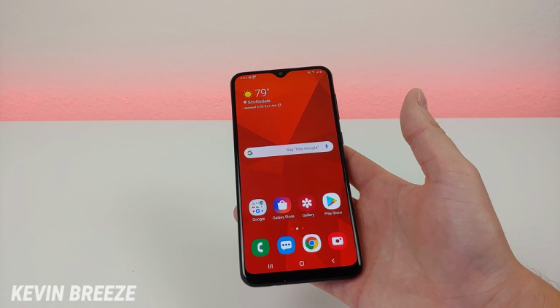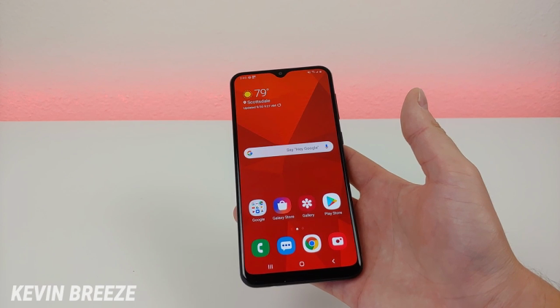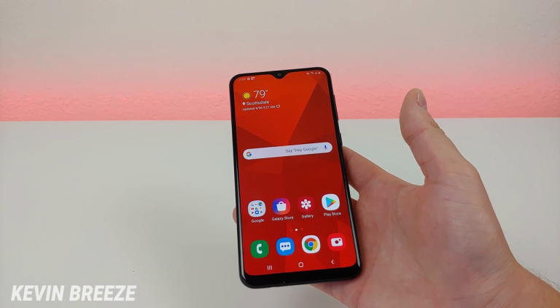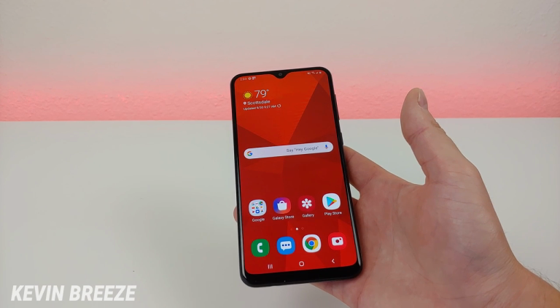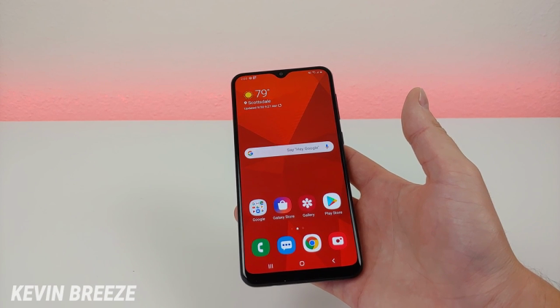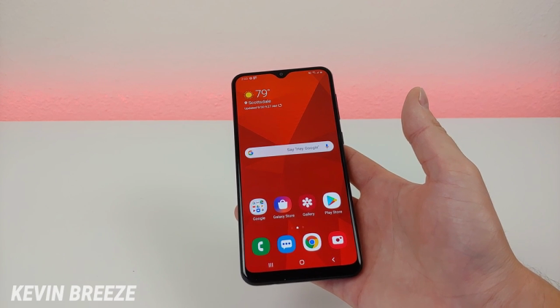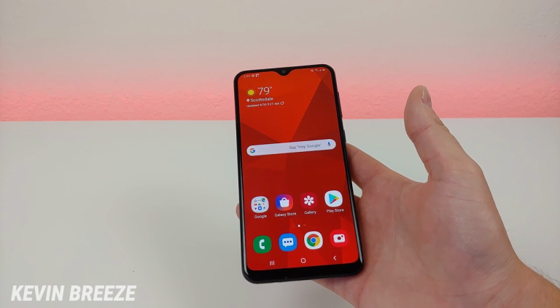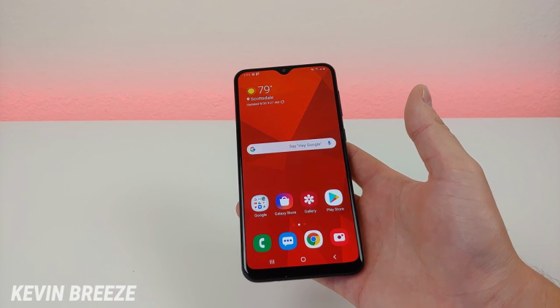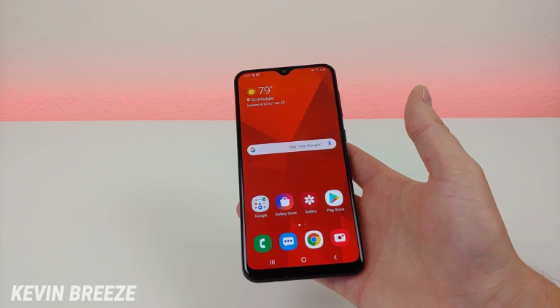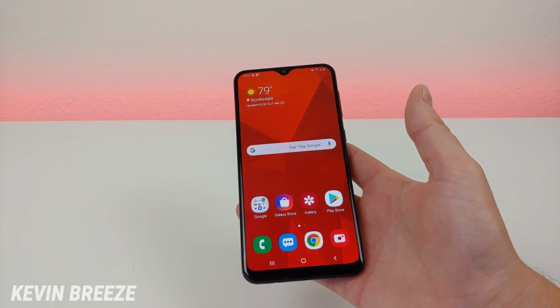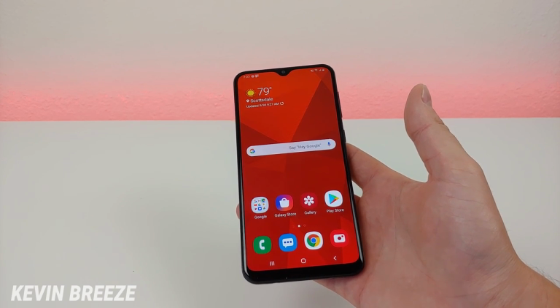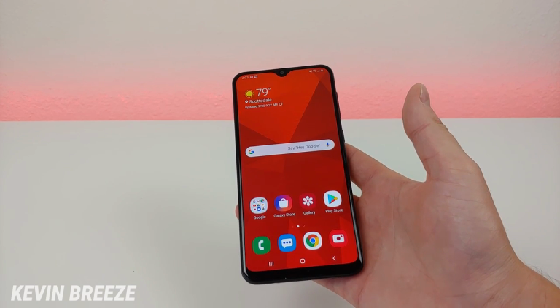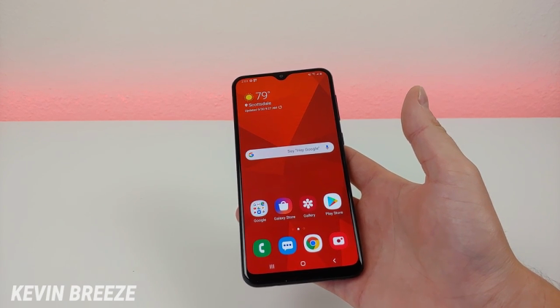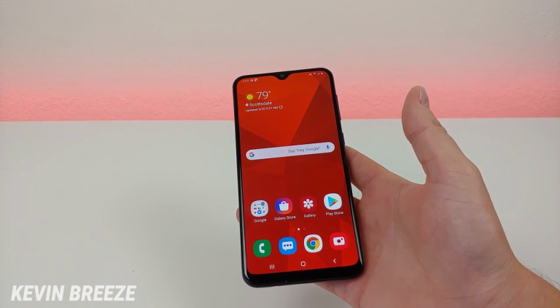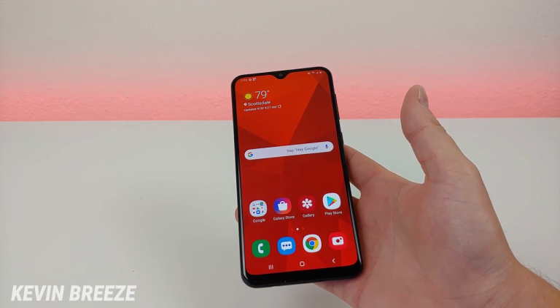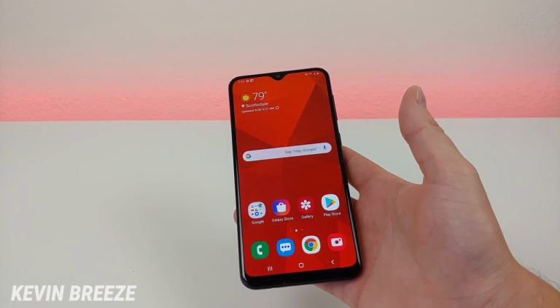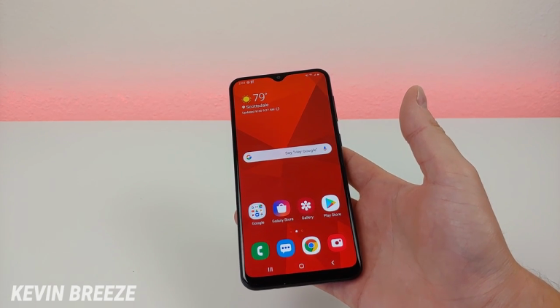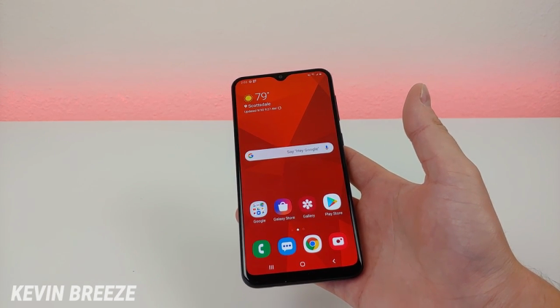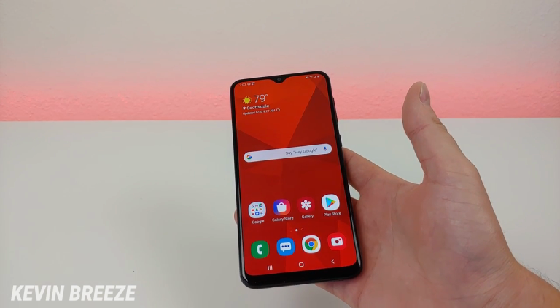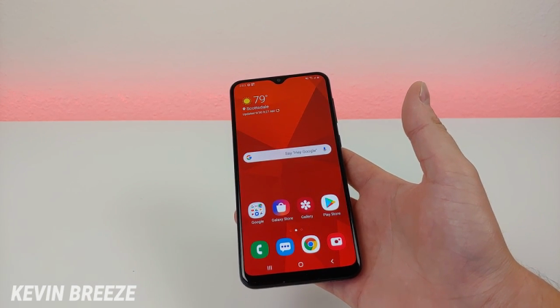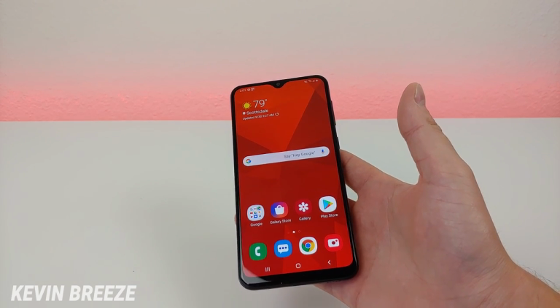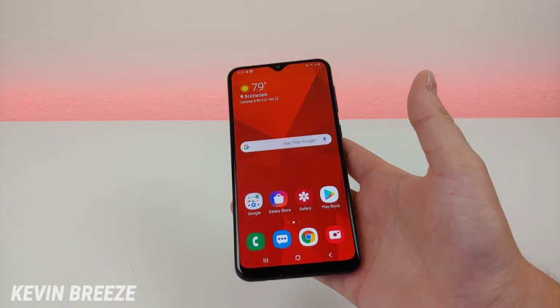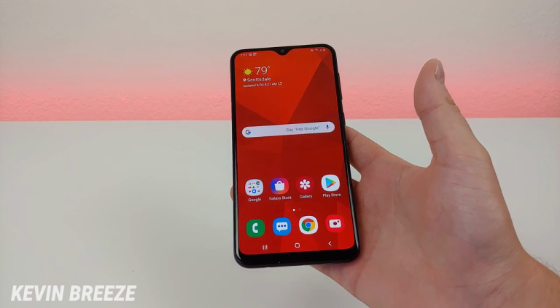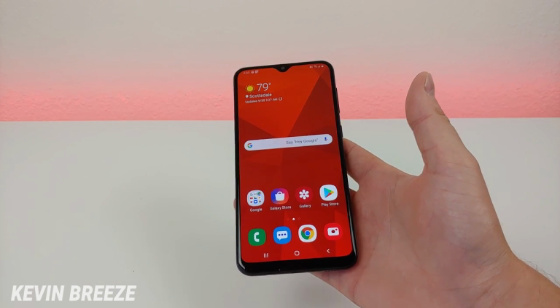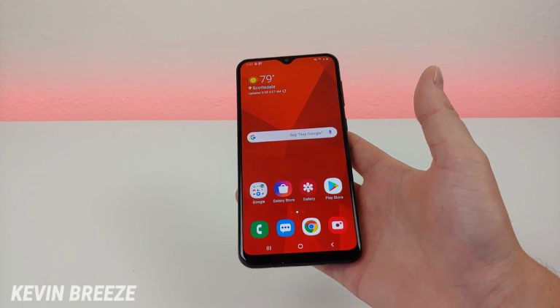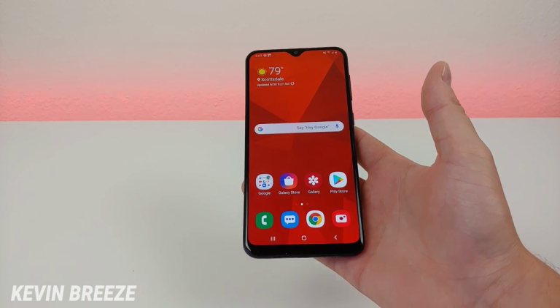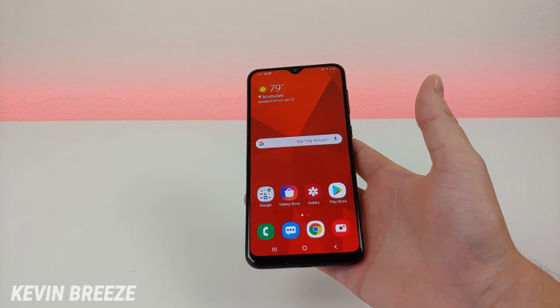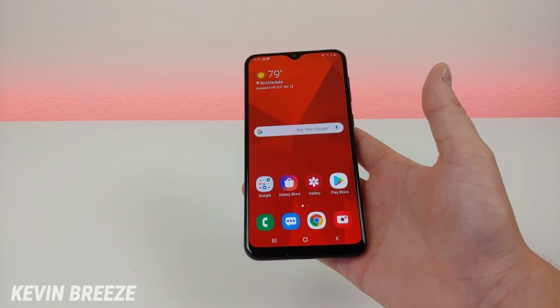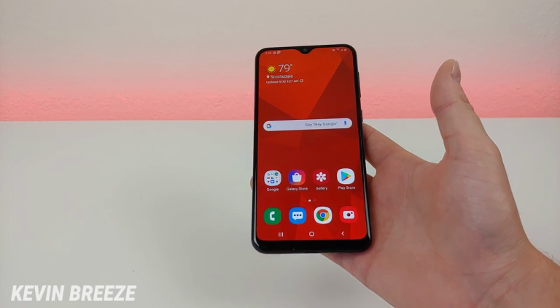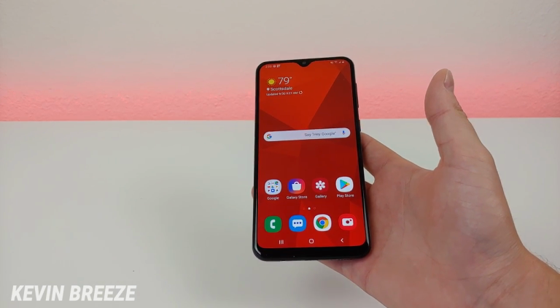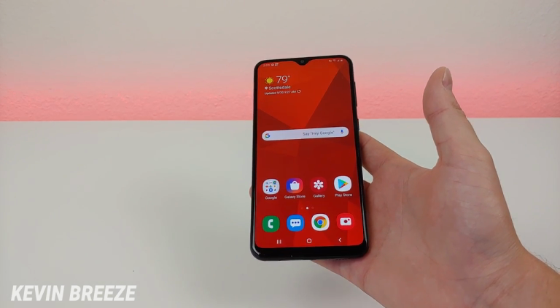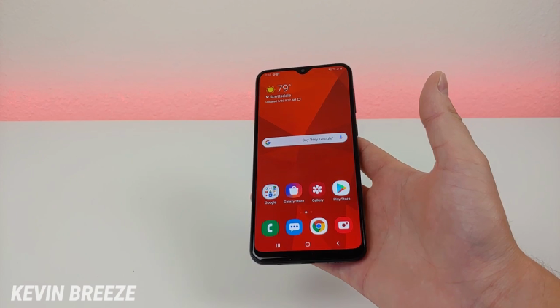Hi everyone, this is Kevin here coming at you with tips and tricks for the Samsung Galaxy A20.